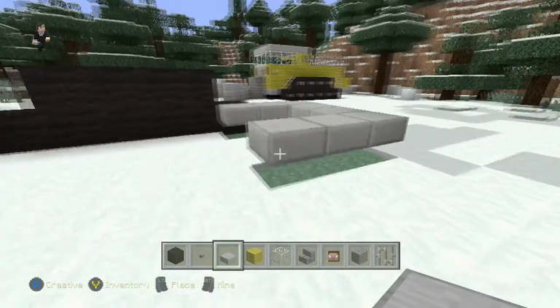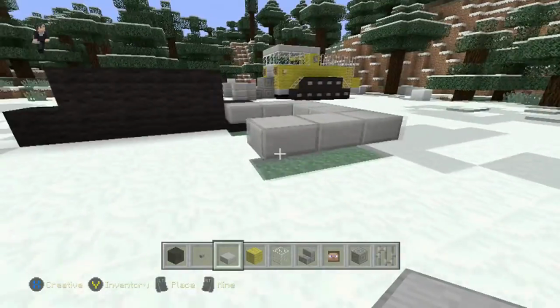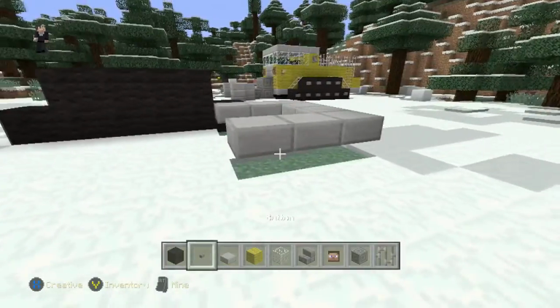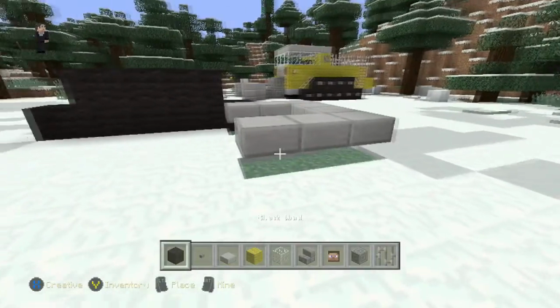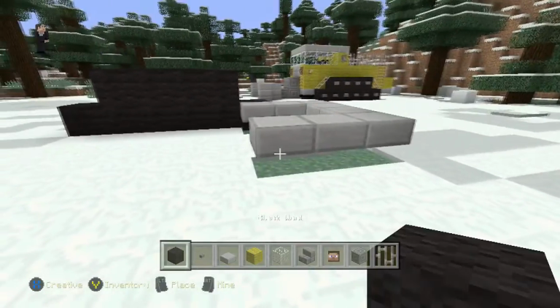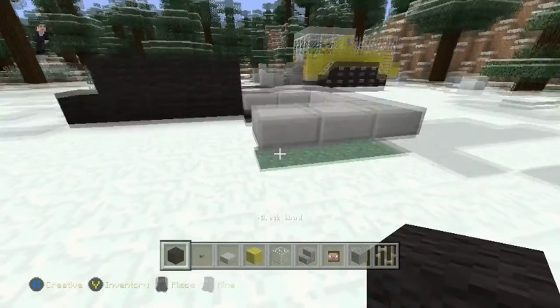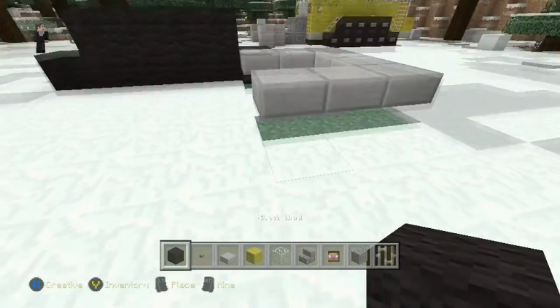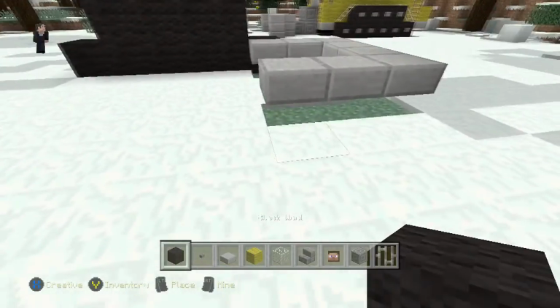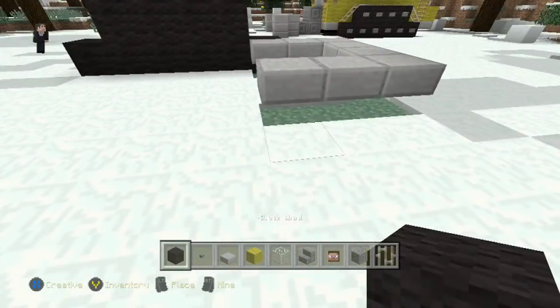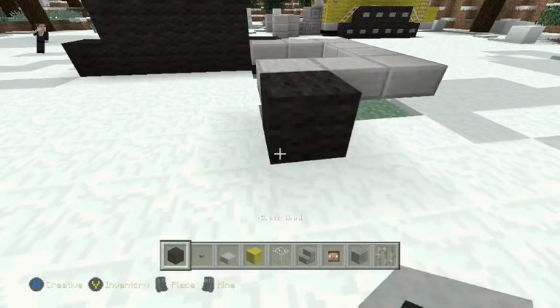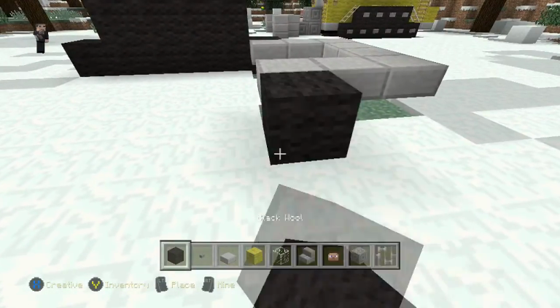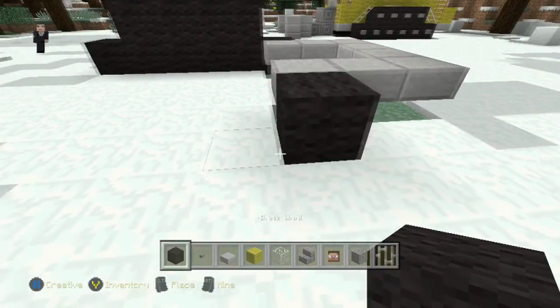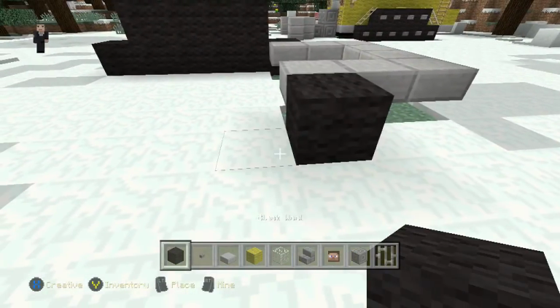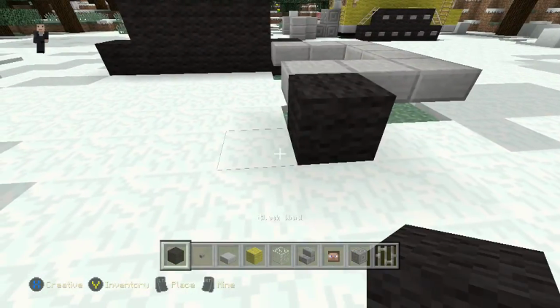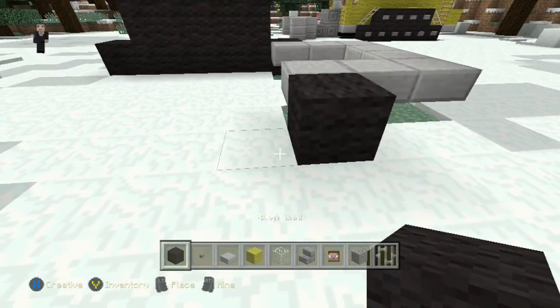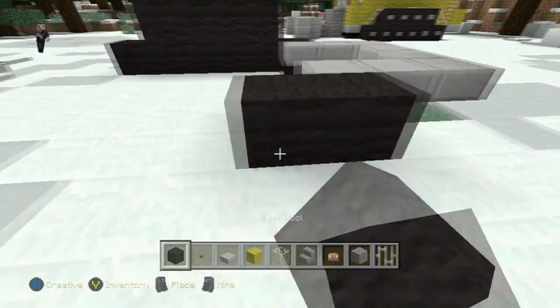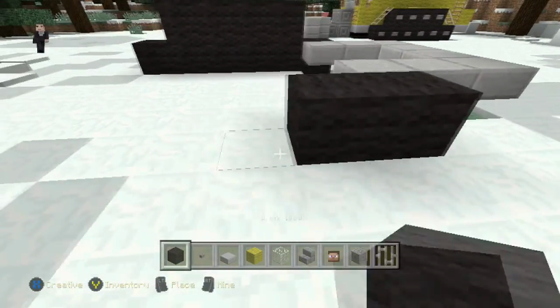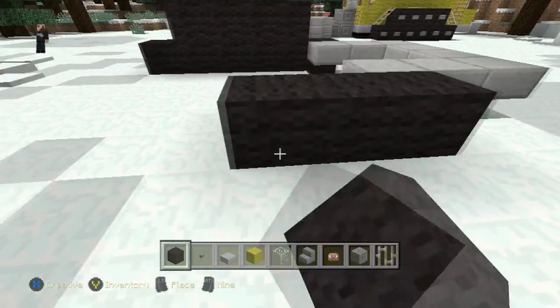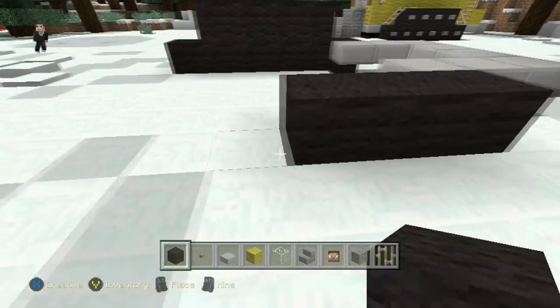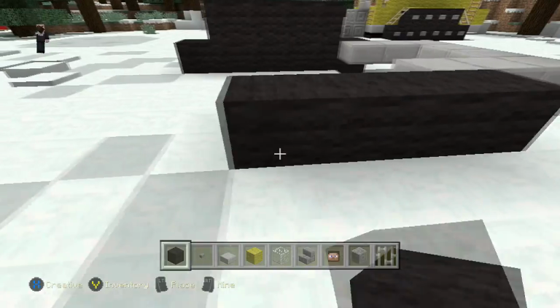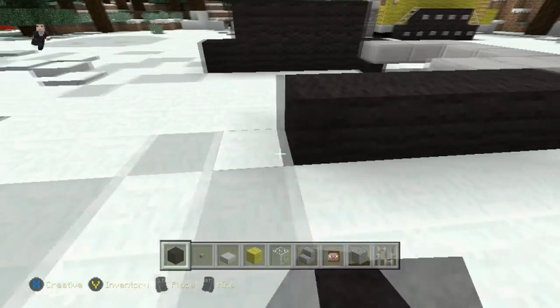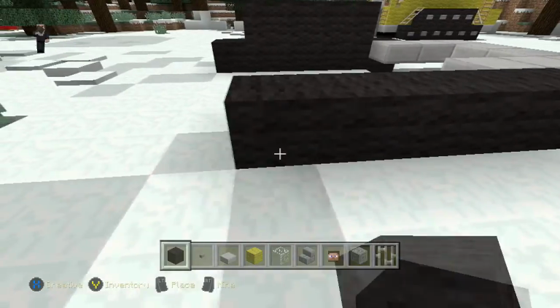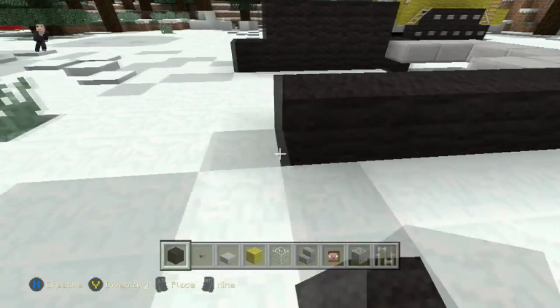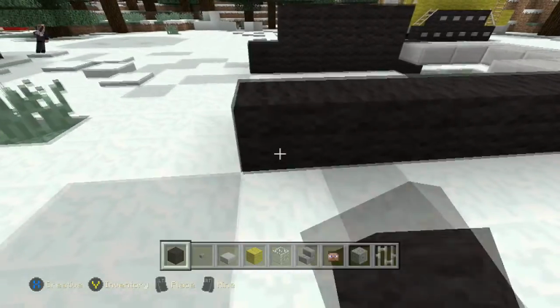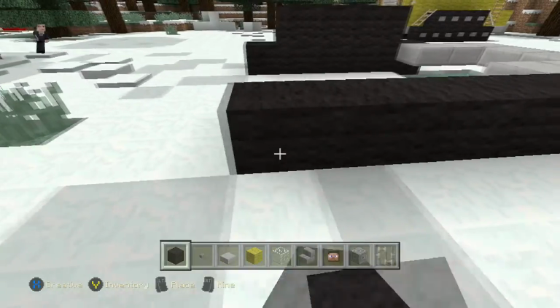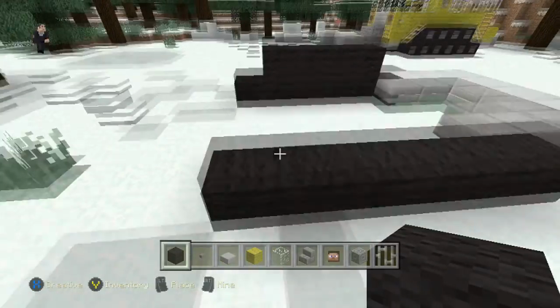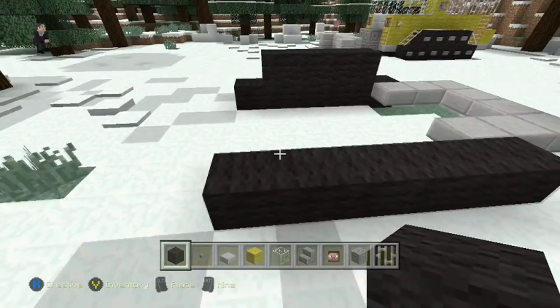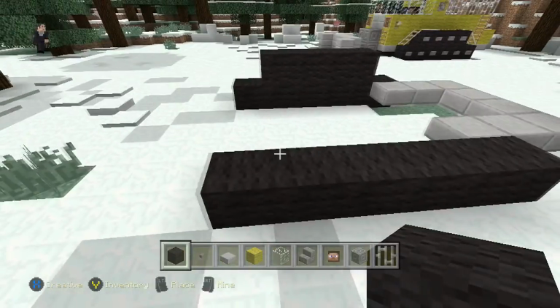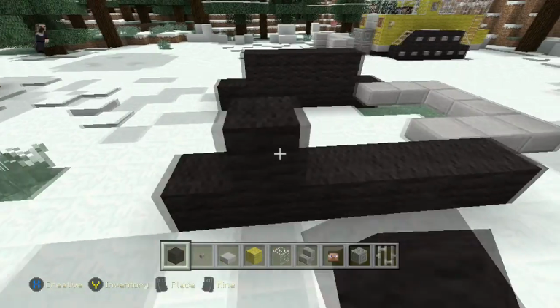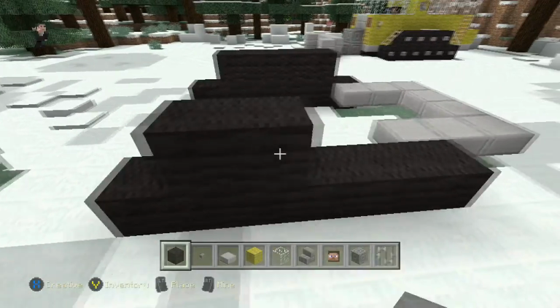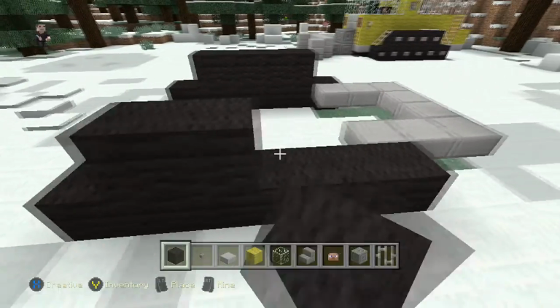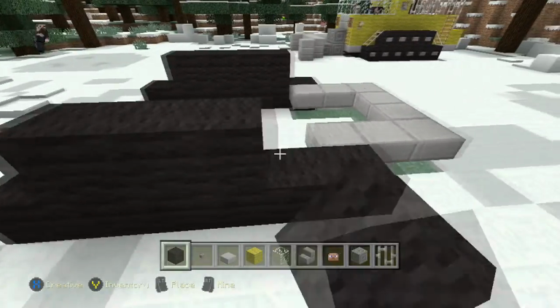Now we need to do the same thing with our black wool. We're going to place it down: 1, 2, 3, 4, 5, 6, and then 4 on top.